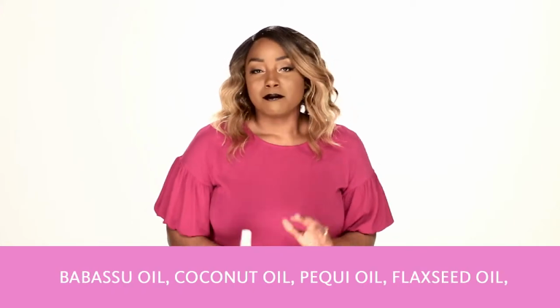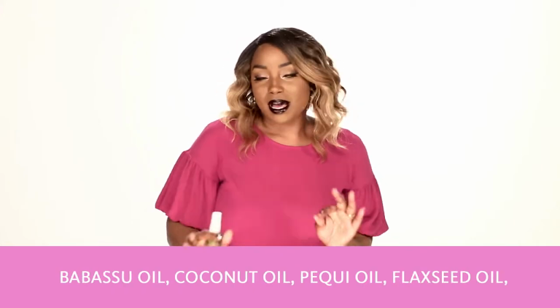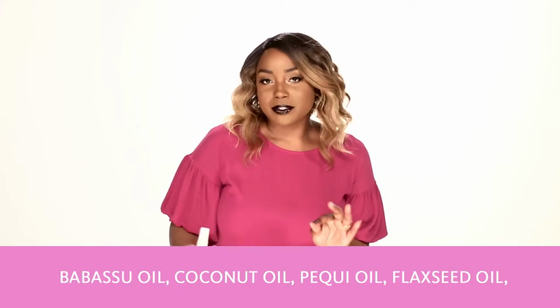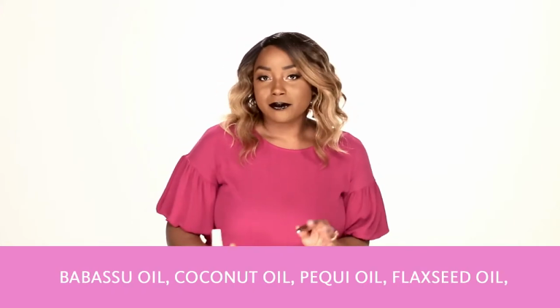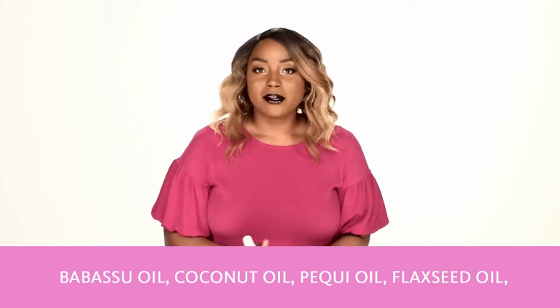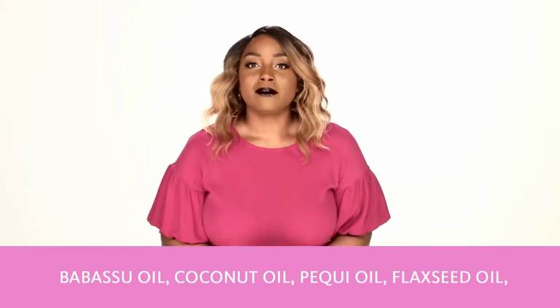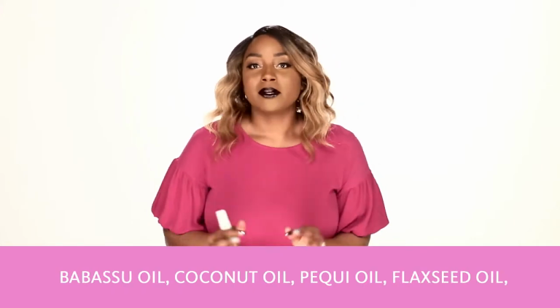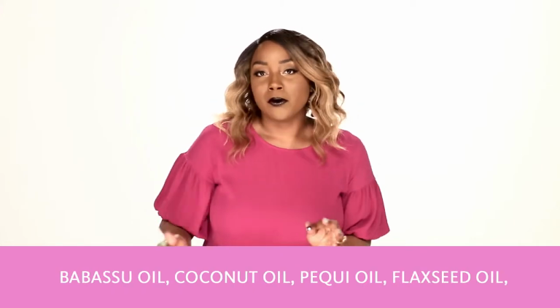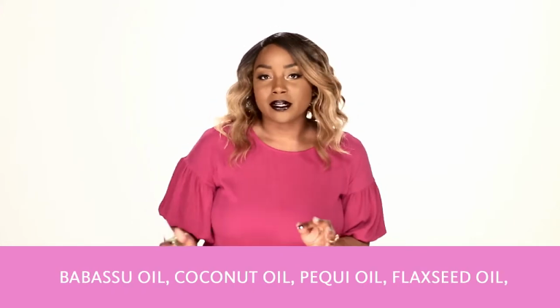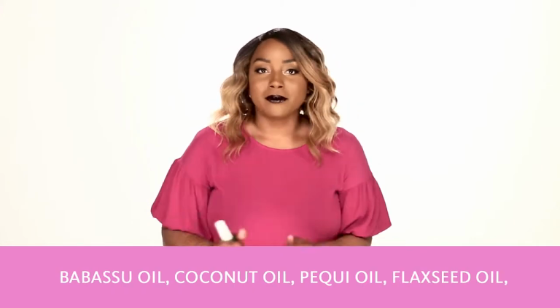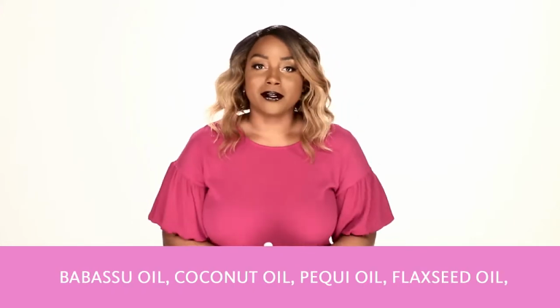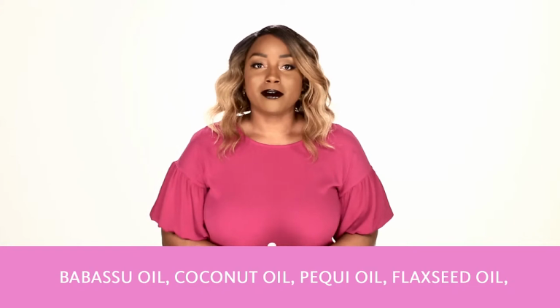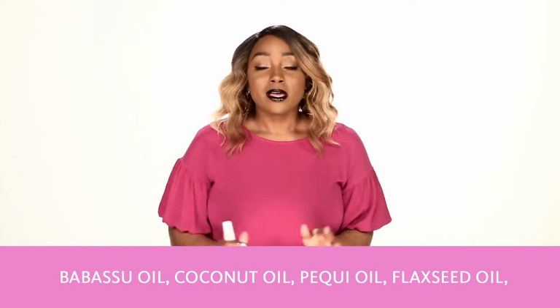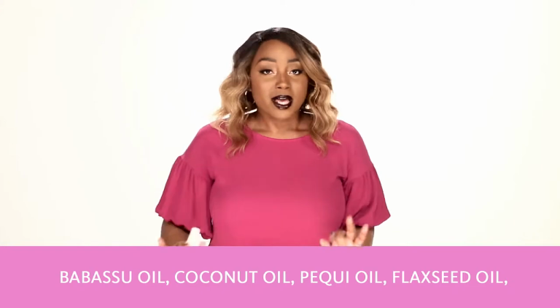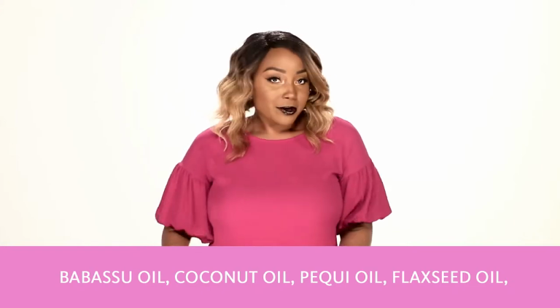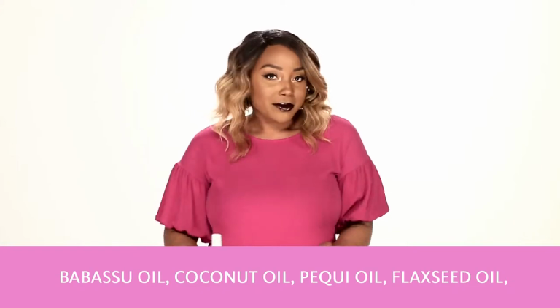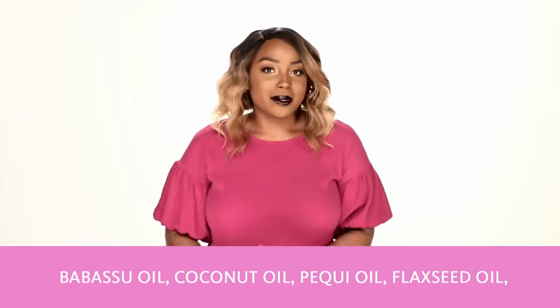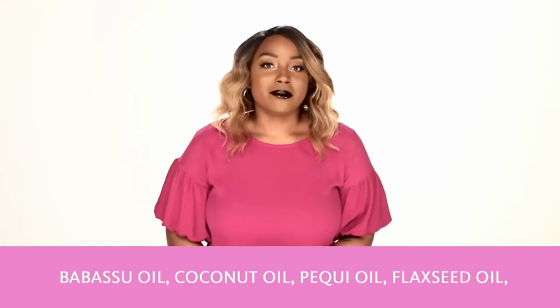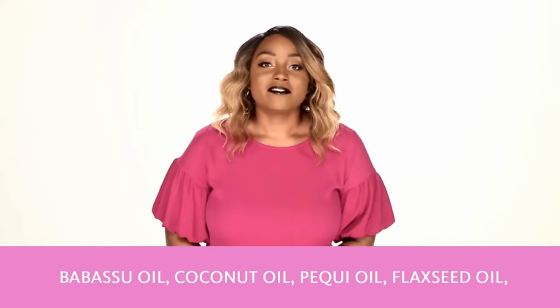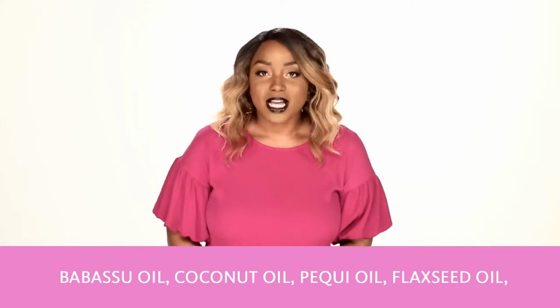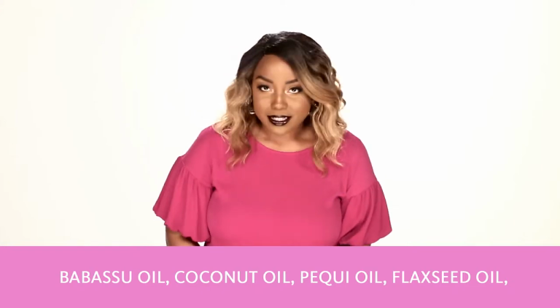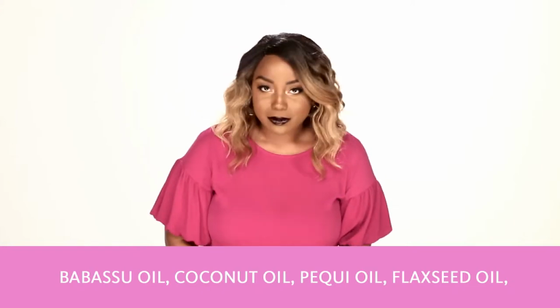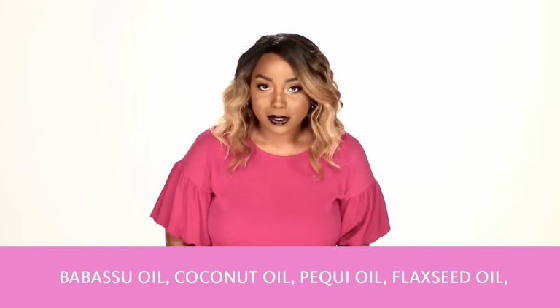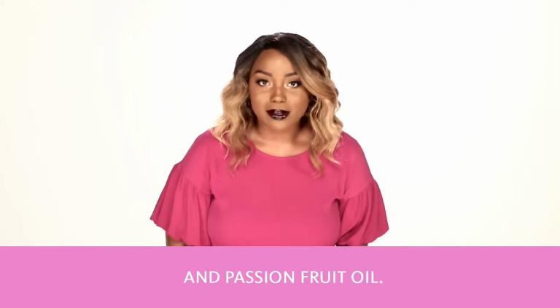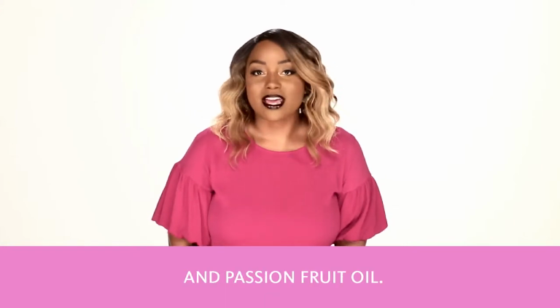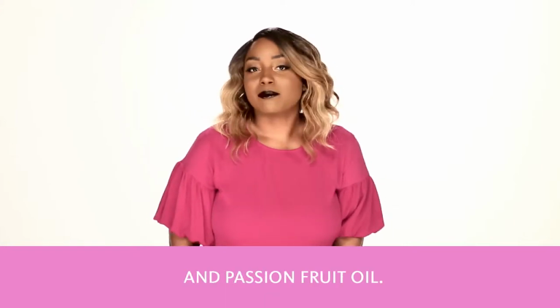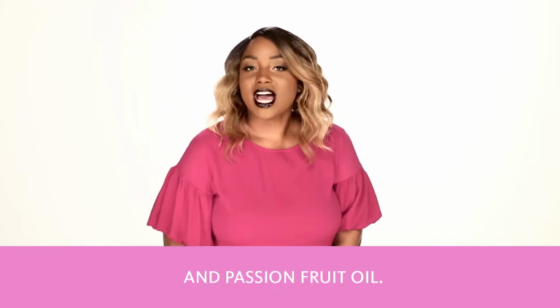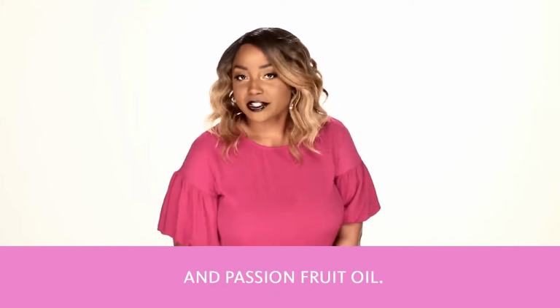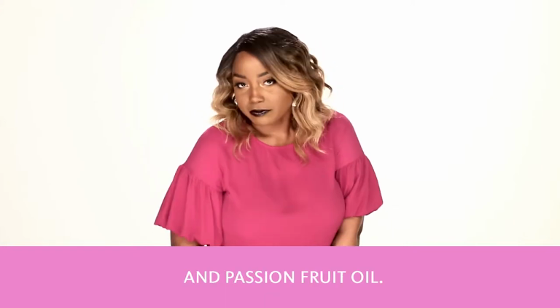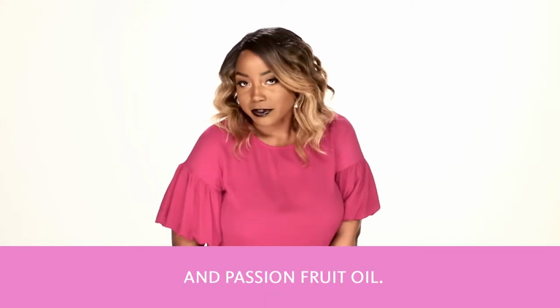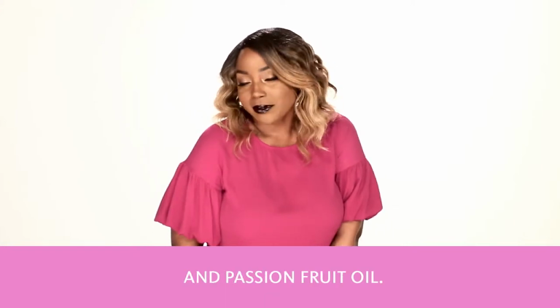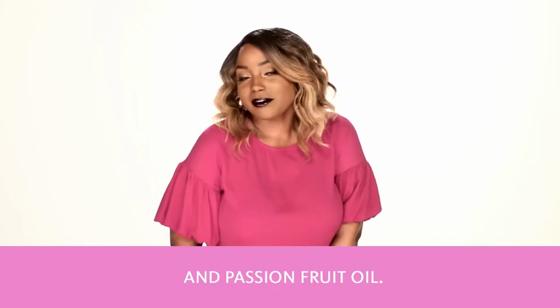Babassu Oil, Coconut Oil, Pequi Oil, Flaxseed Oil, and Passion Fruit Oil.